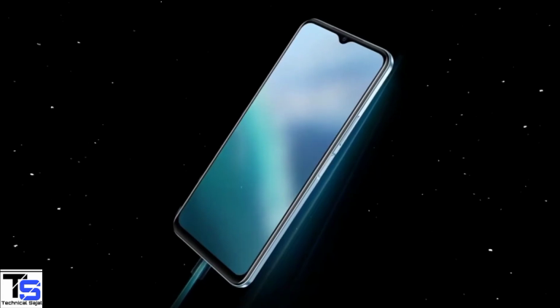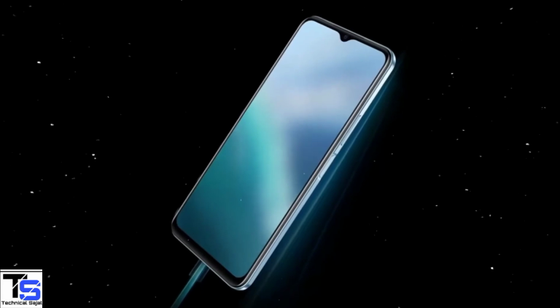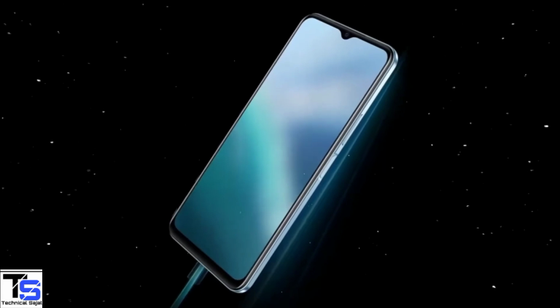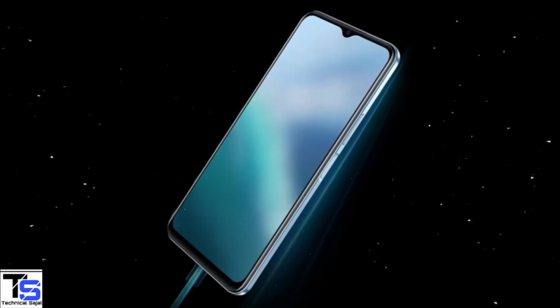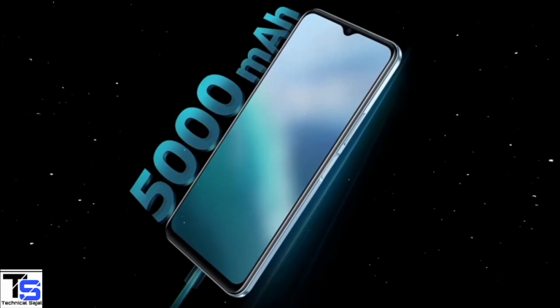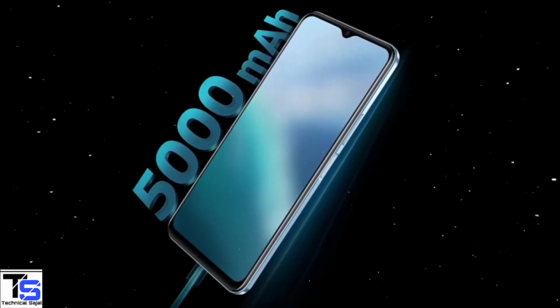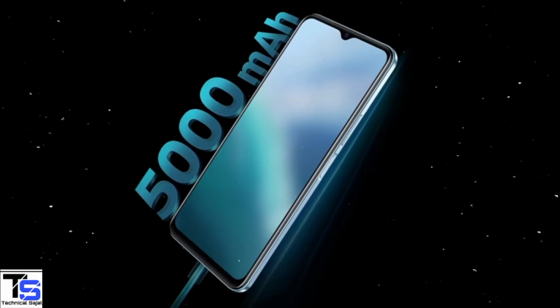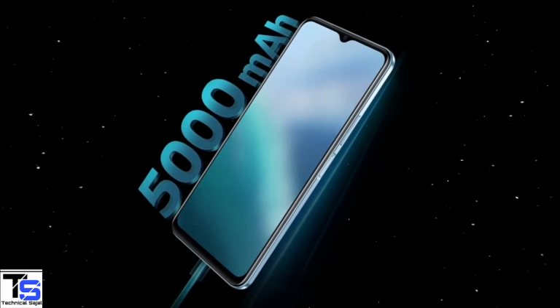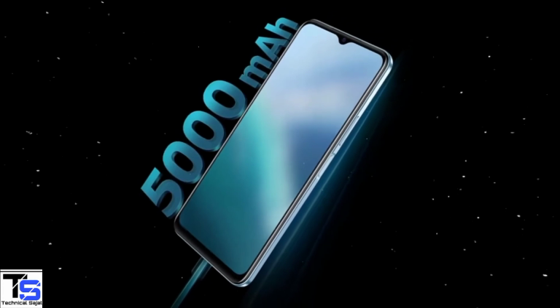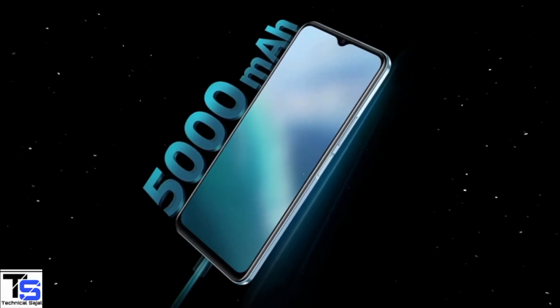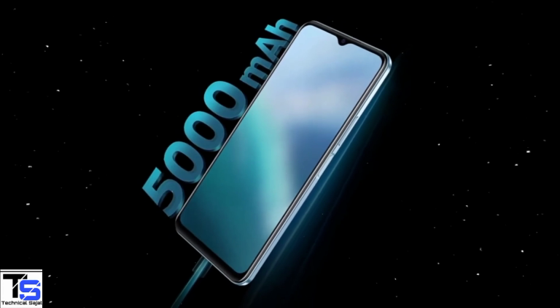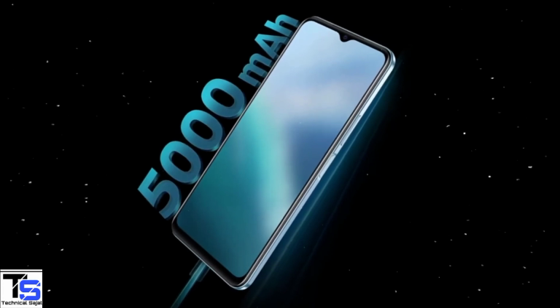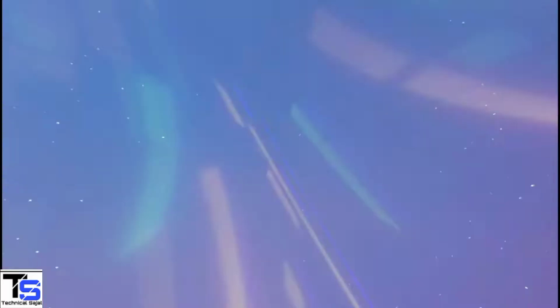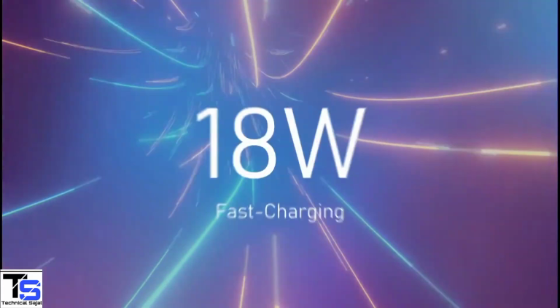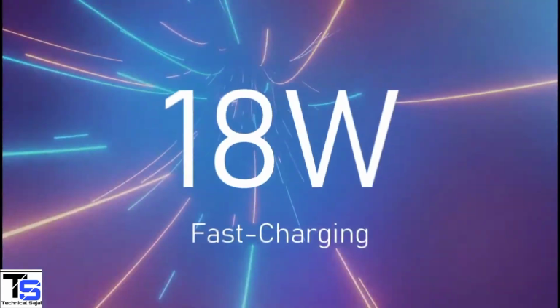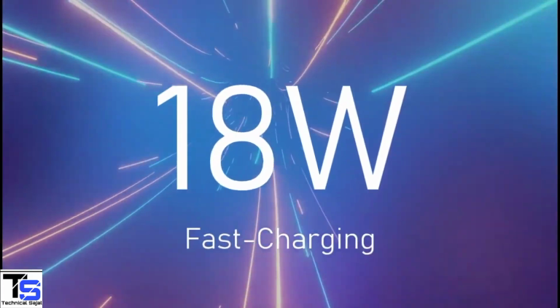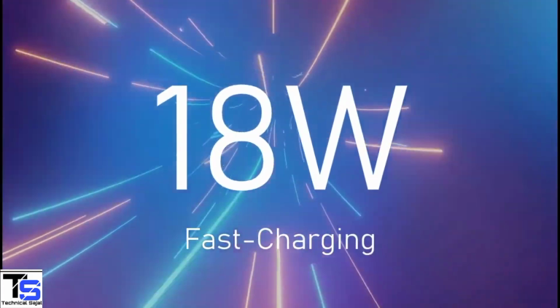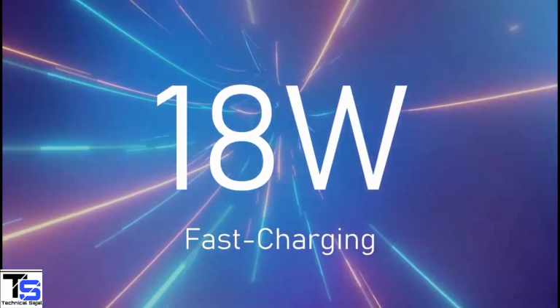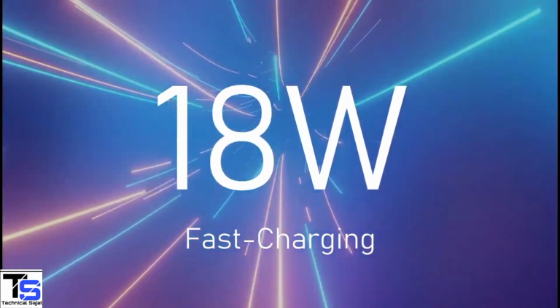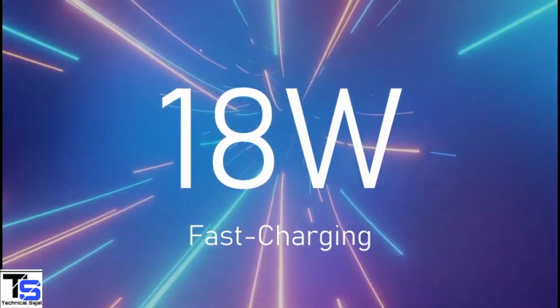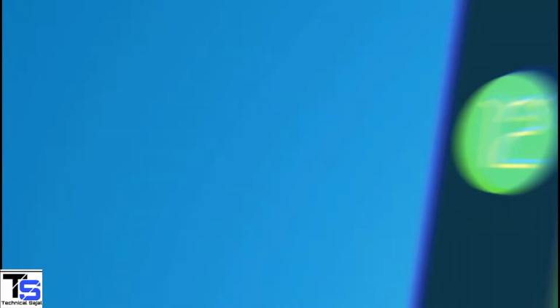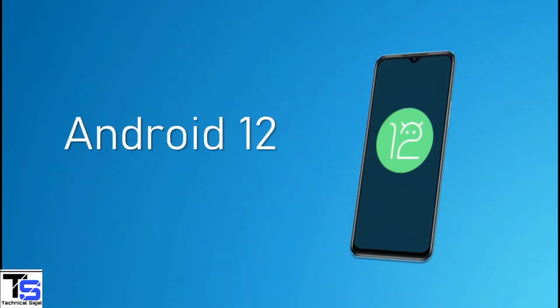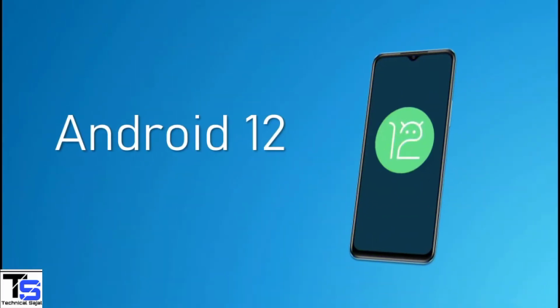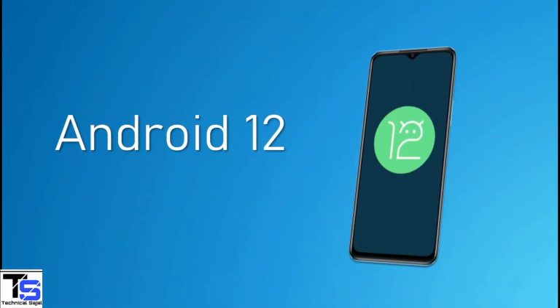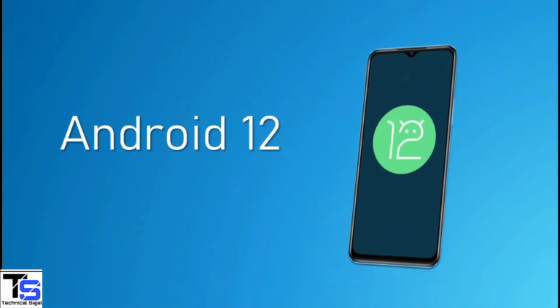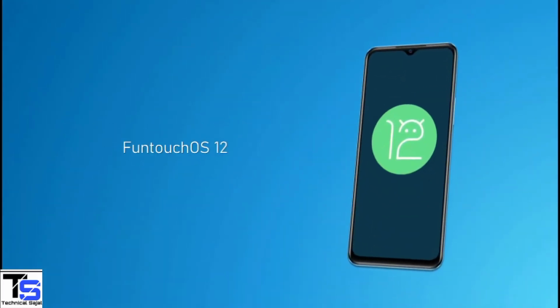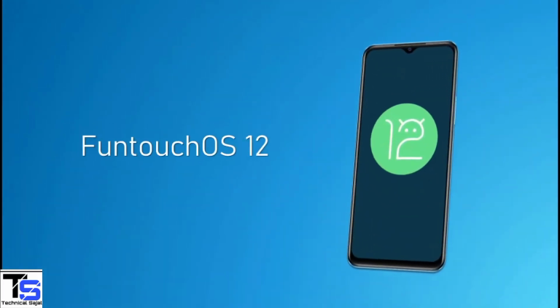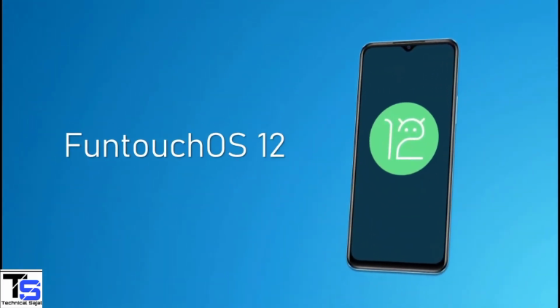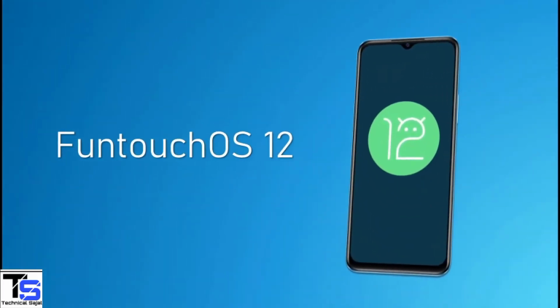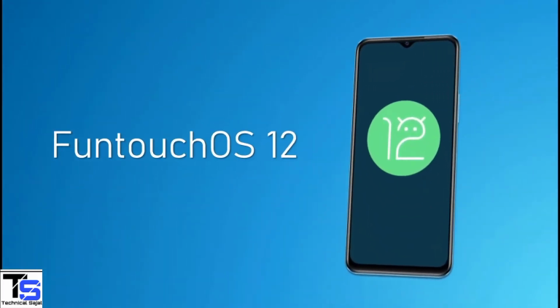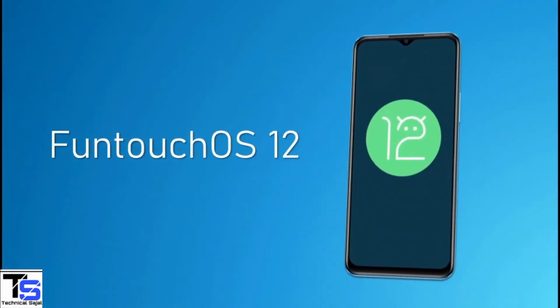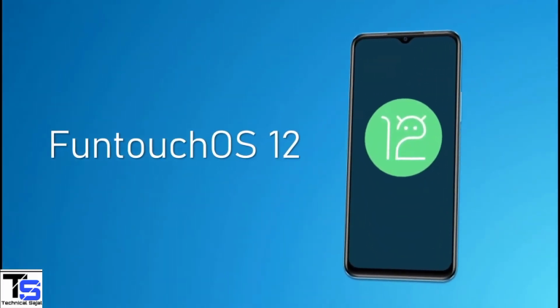The device houses a massive 5000mAh battery that supports 18W fast charging, and it runs on Android 12 based on FunTouch OS 12 on top.